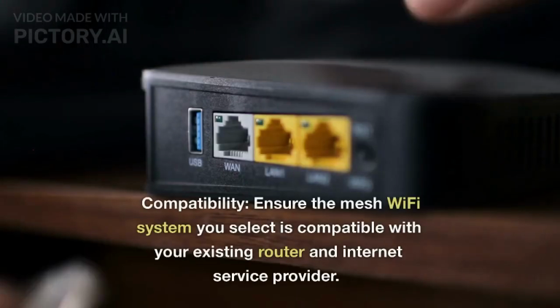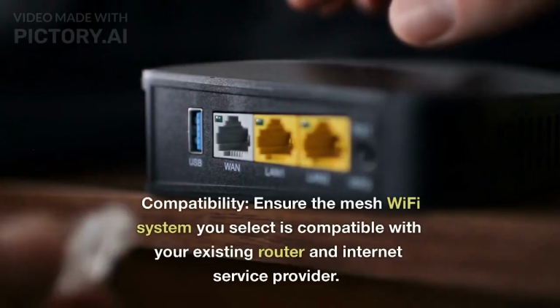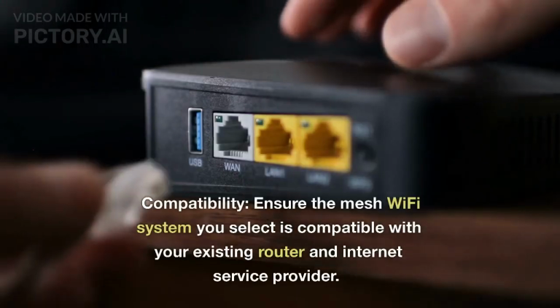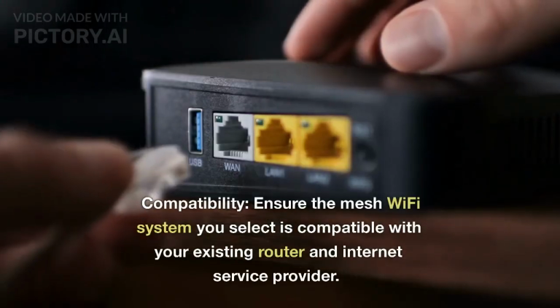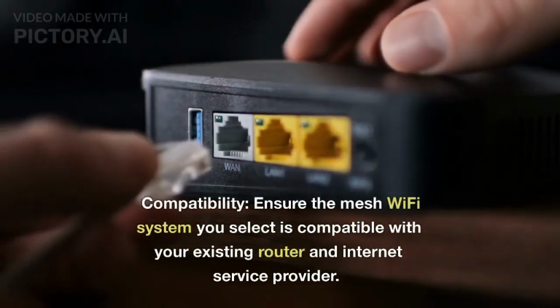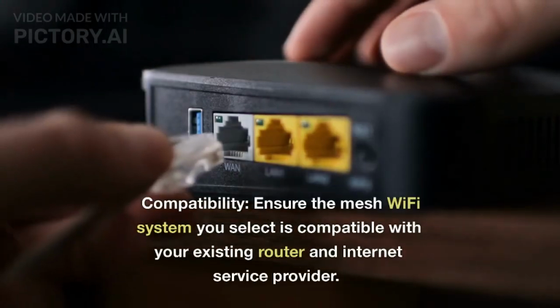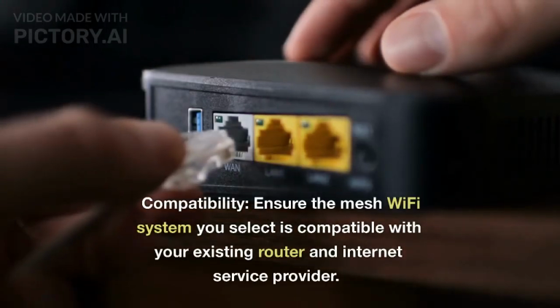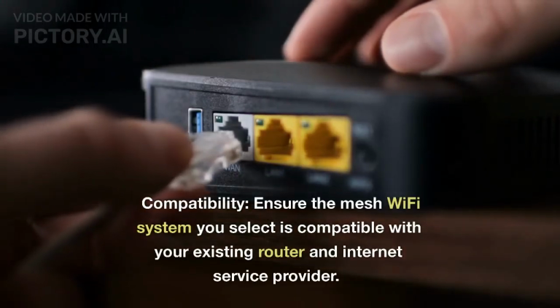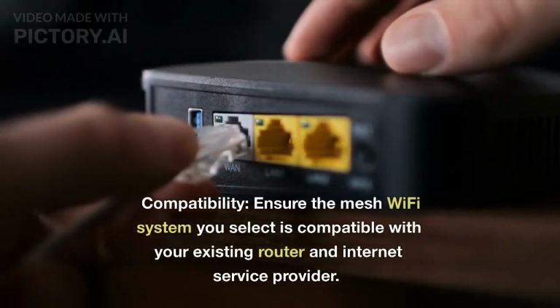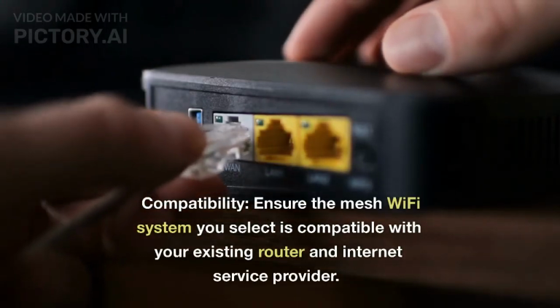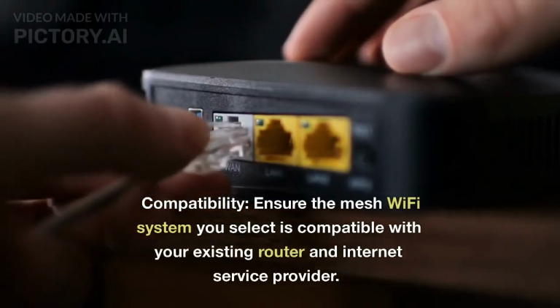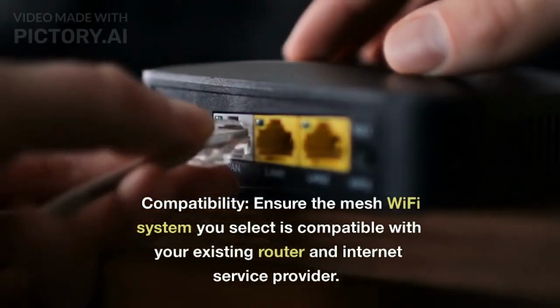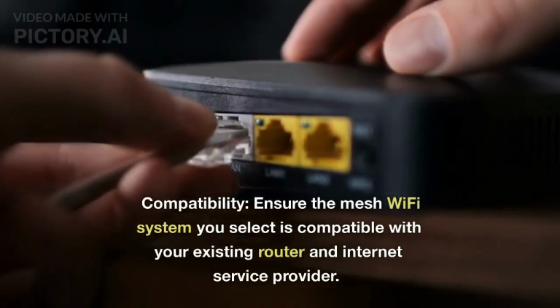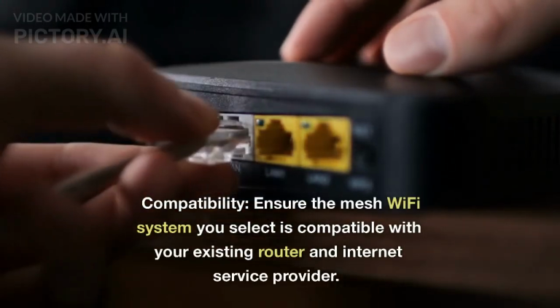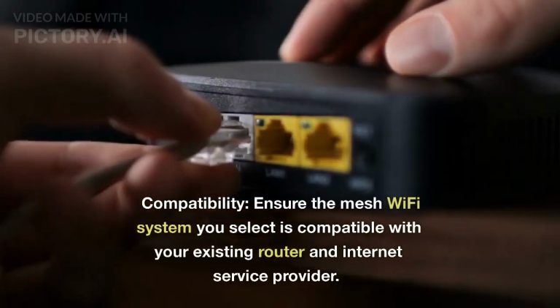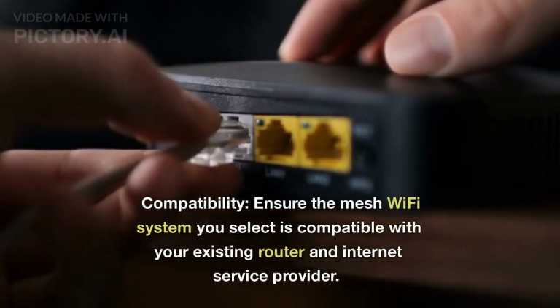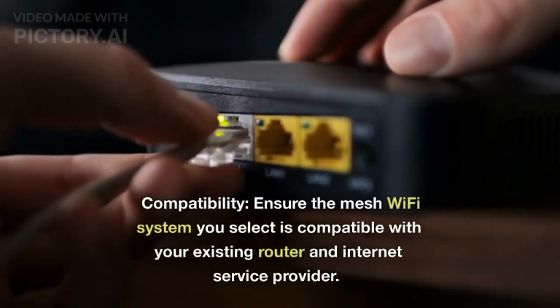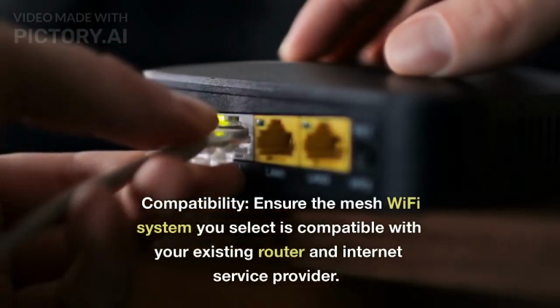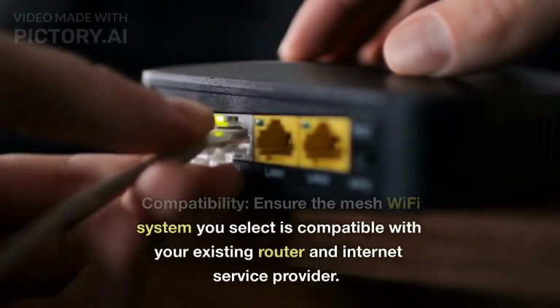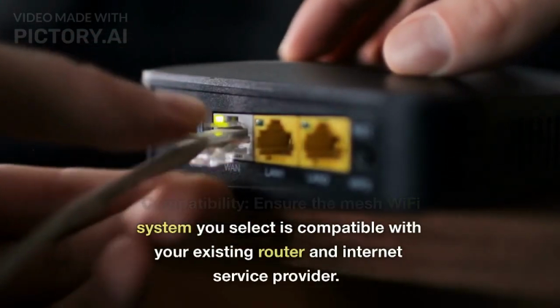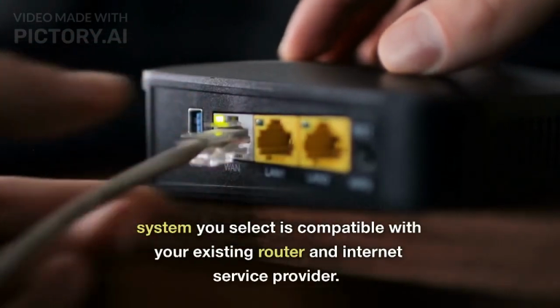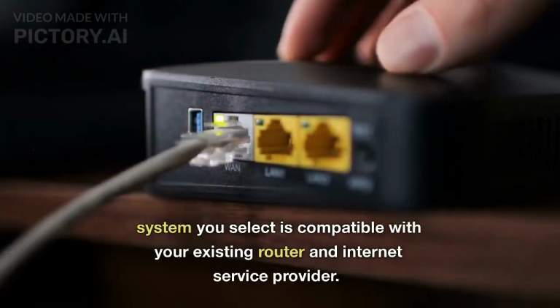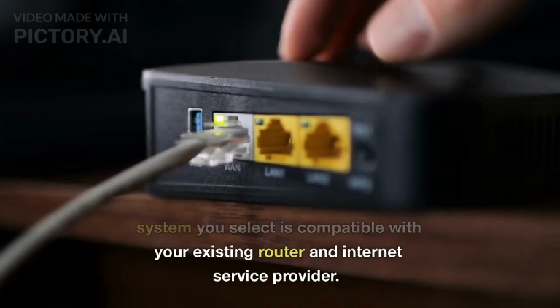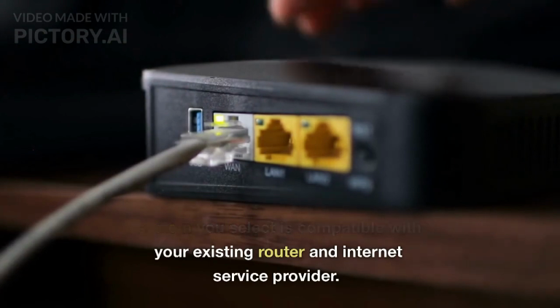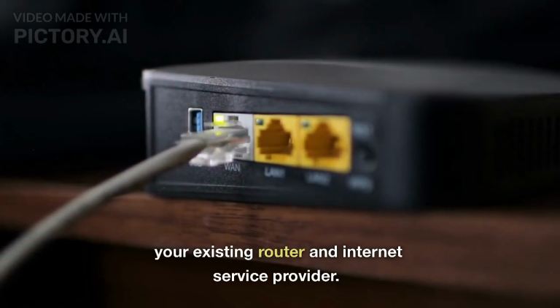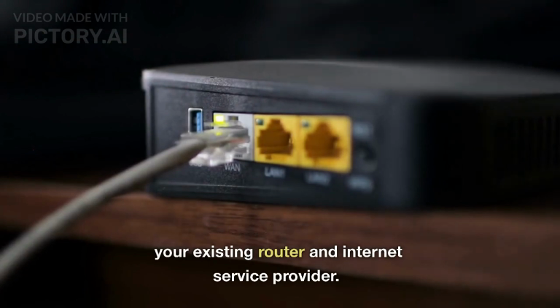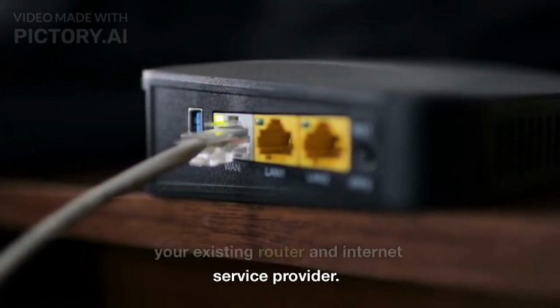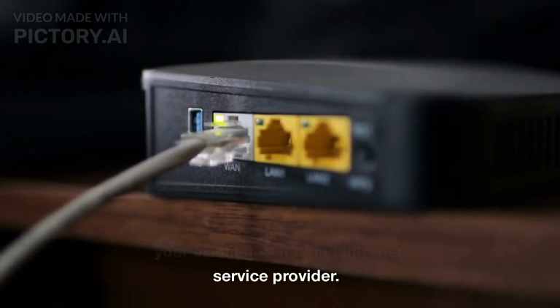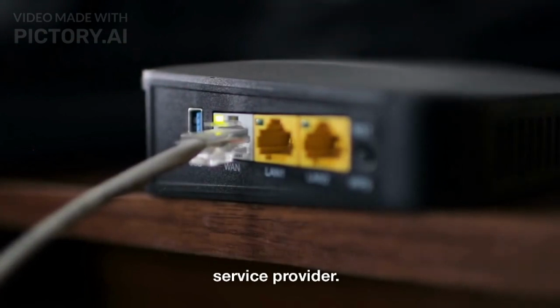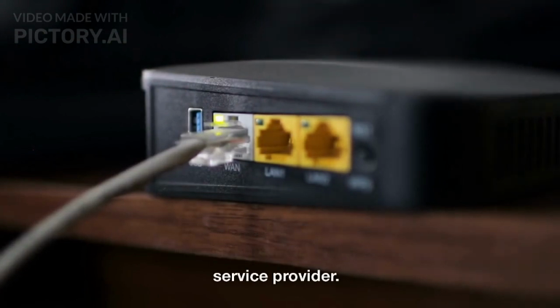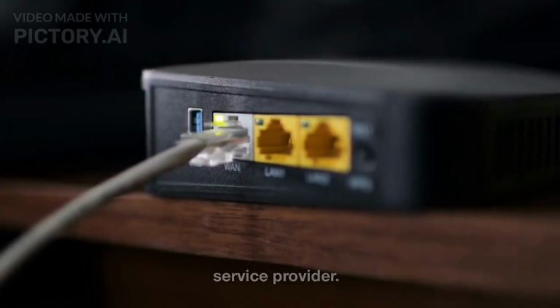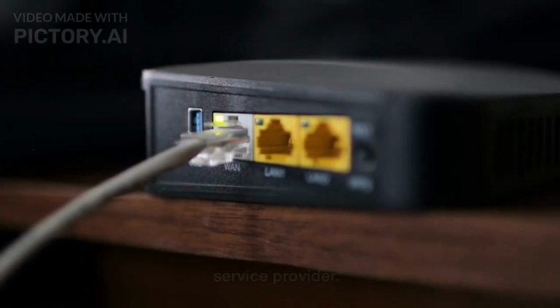Compatibility. Ensure the mesh Wi-Fi system you select is compatible with your existing router and internet service provider.